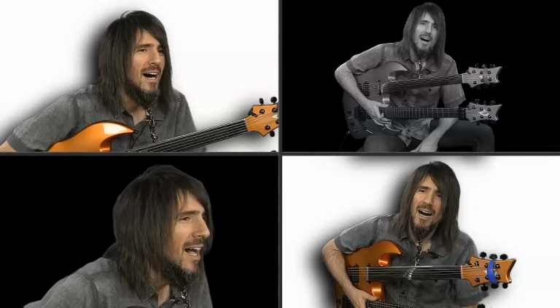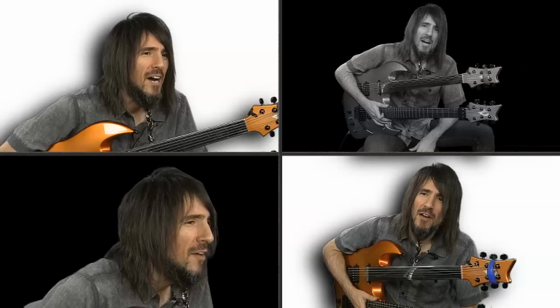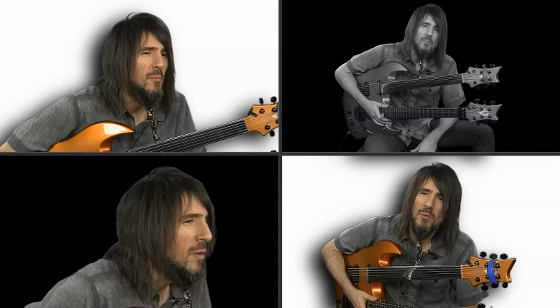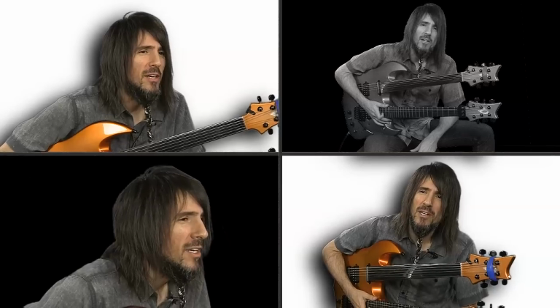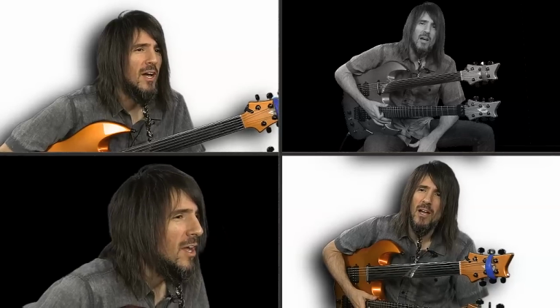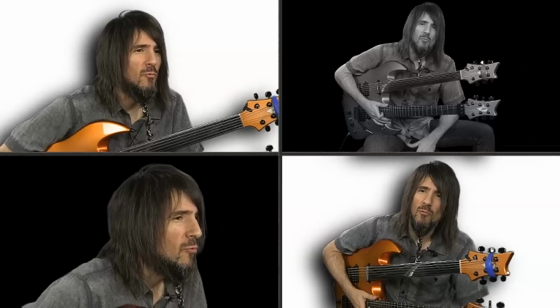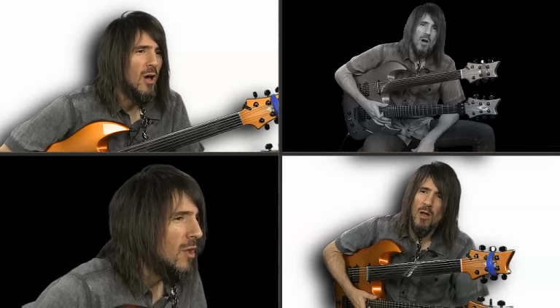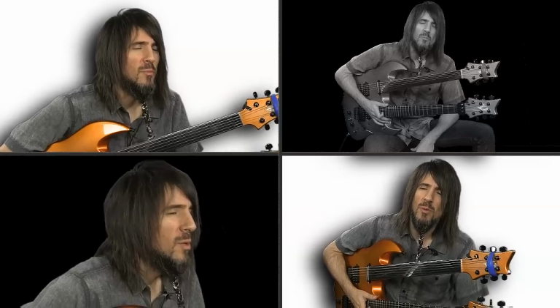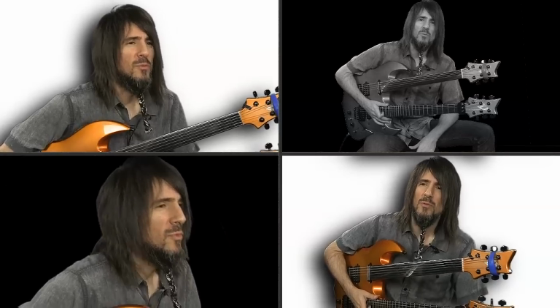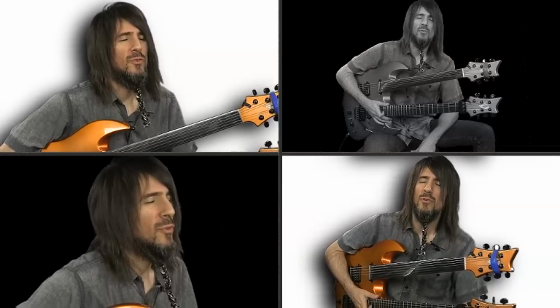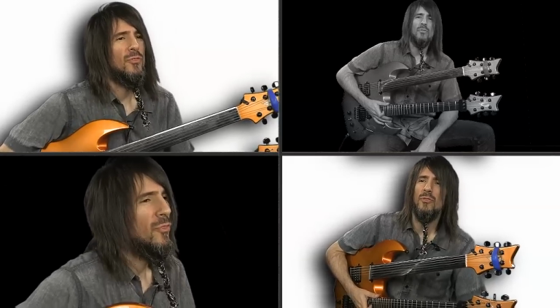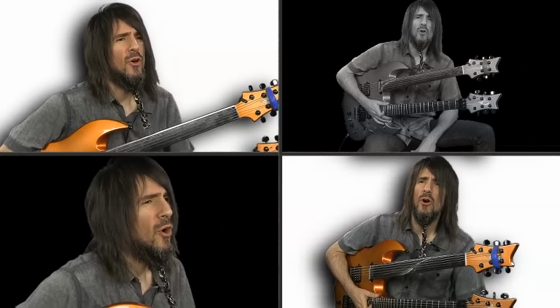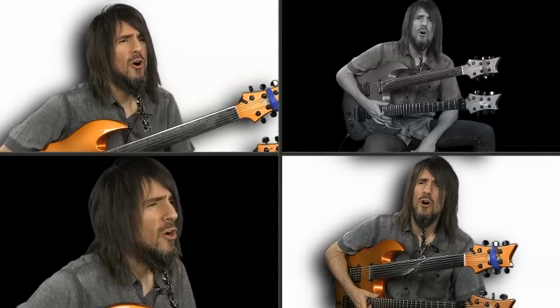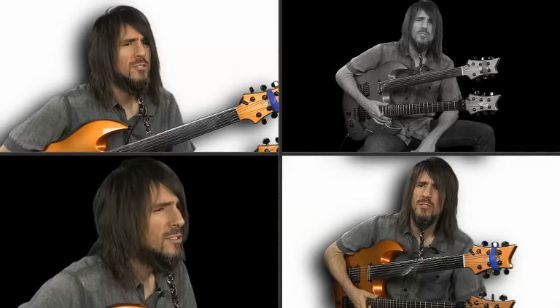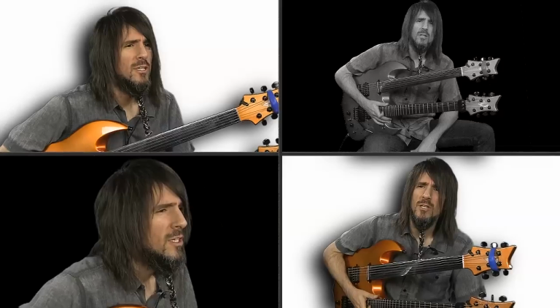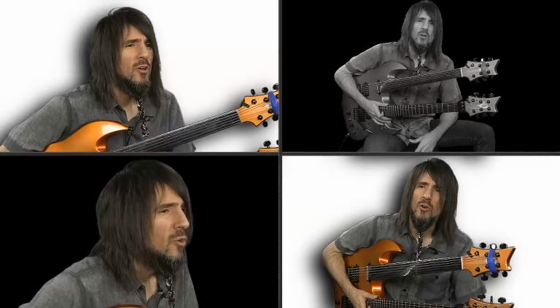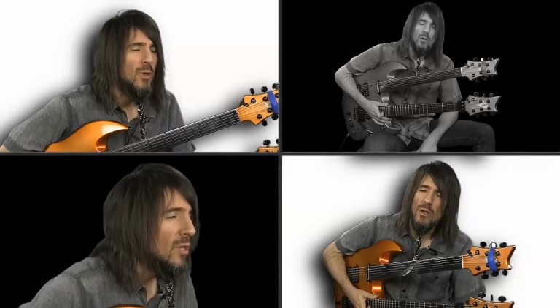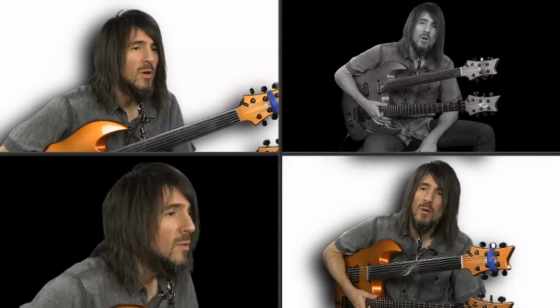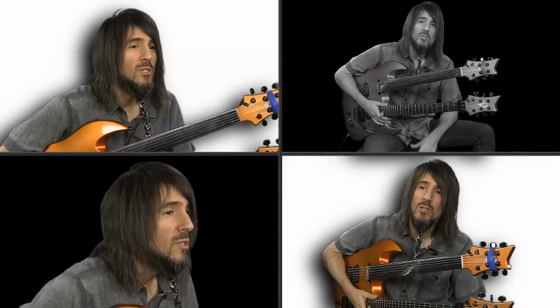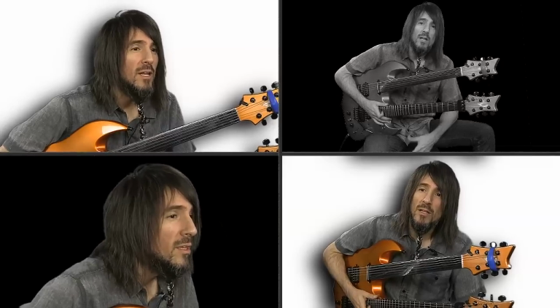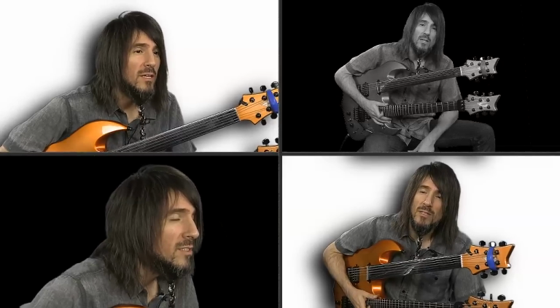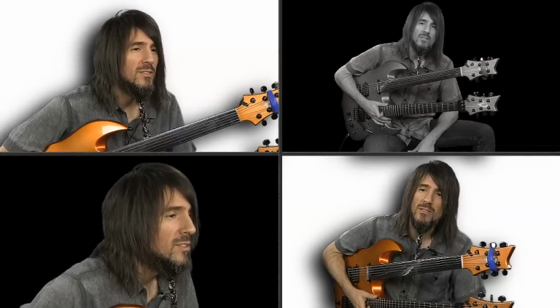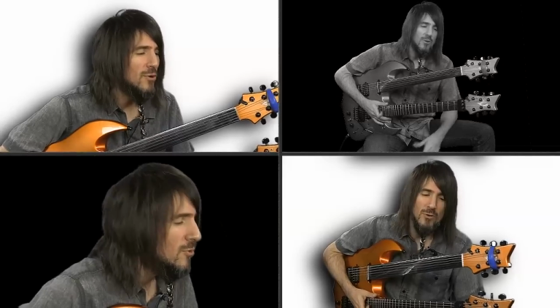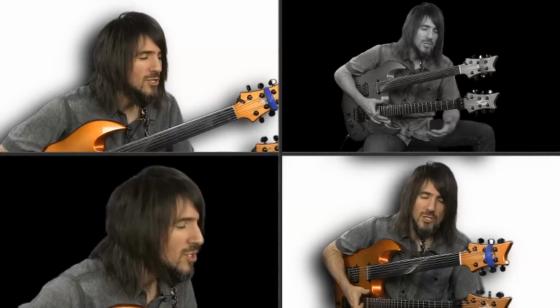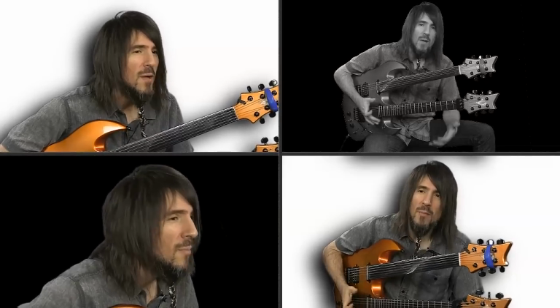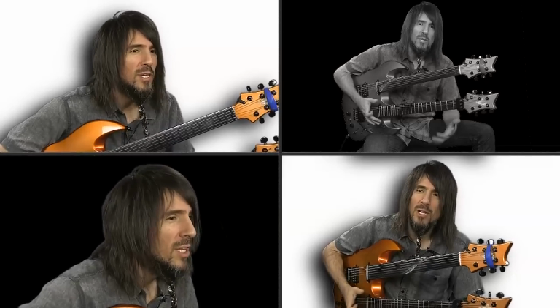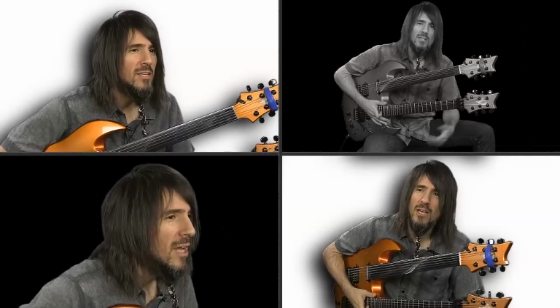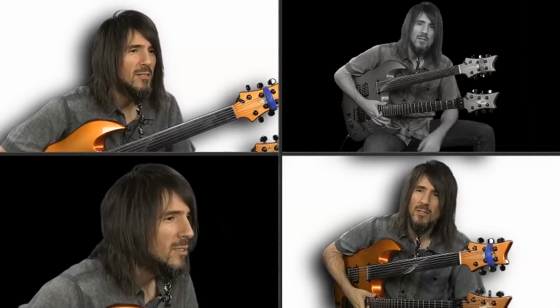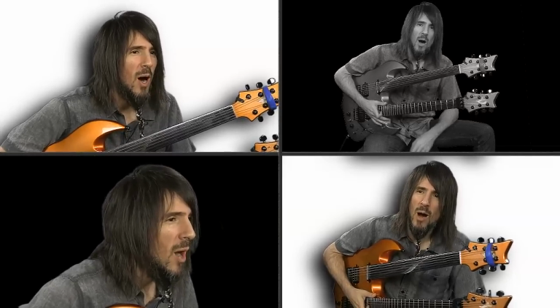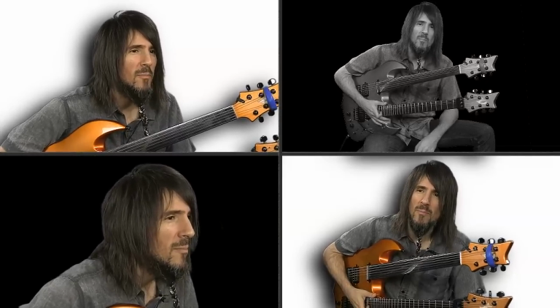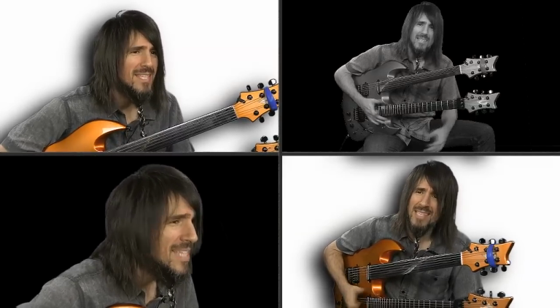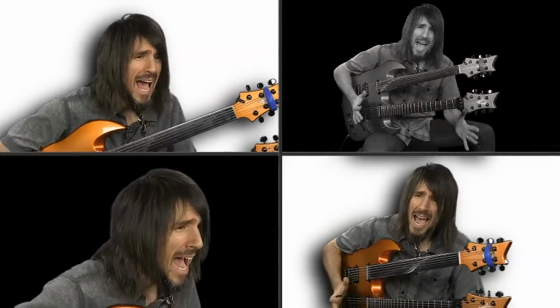Hi everybody, I am Ron Bumblefoot Thal. Welcome to my lessons here at Jamplay.com.